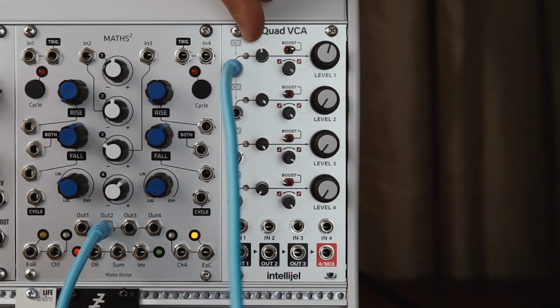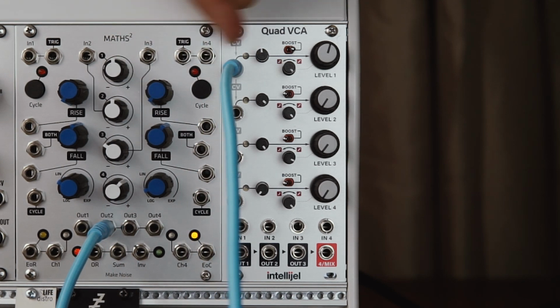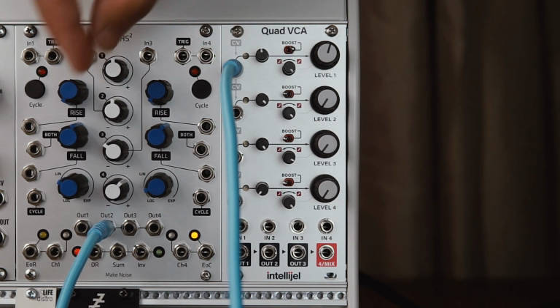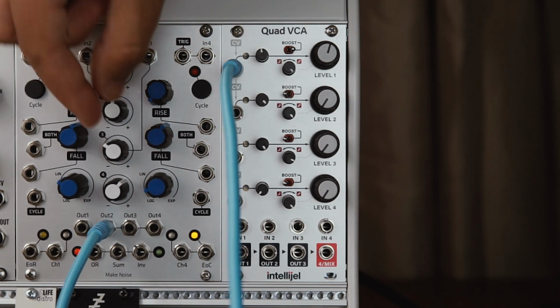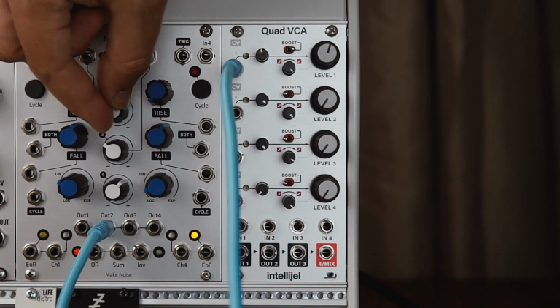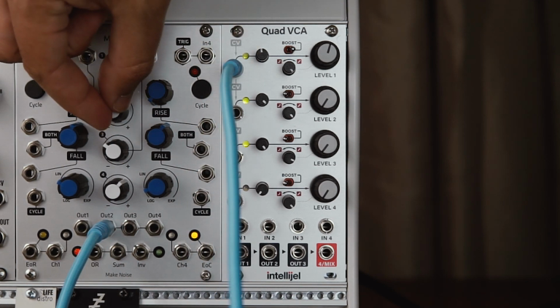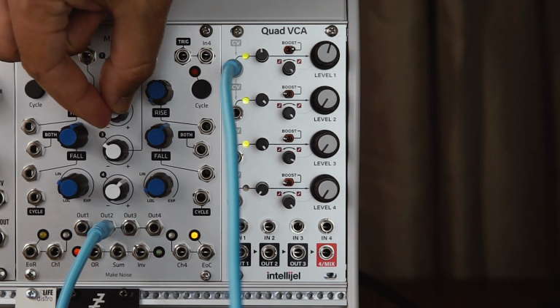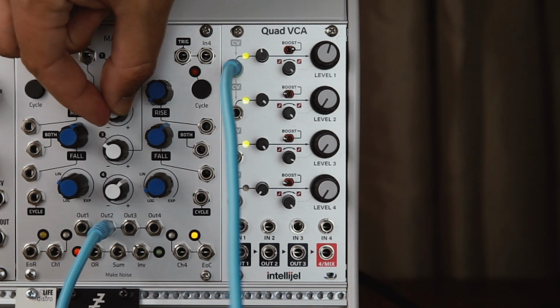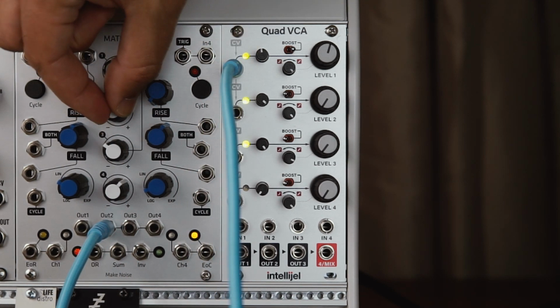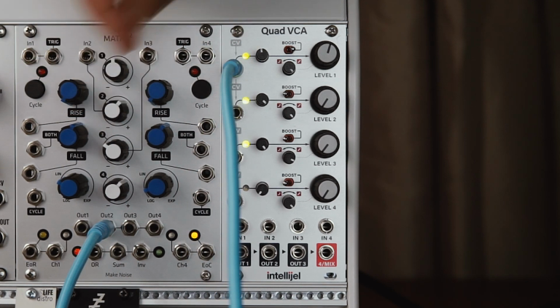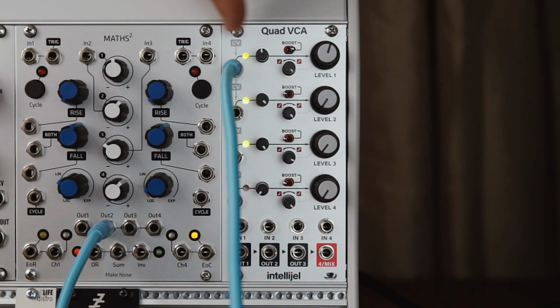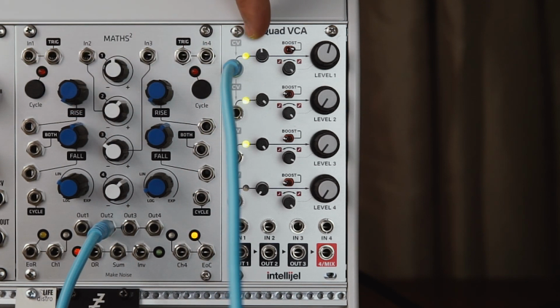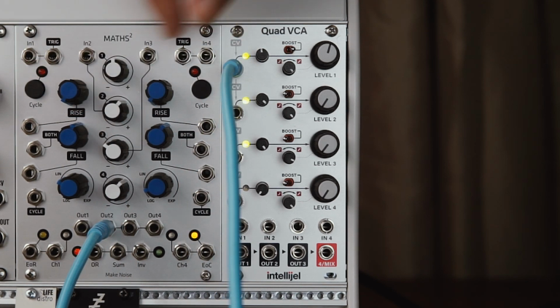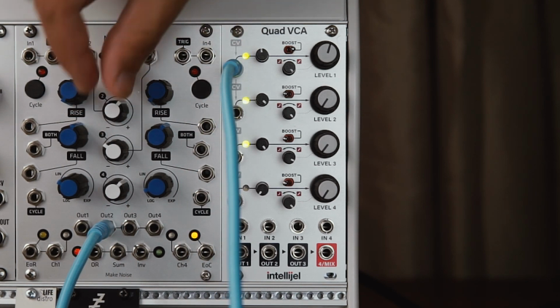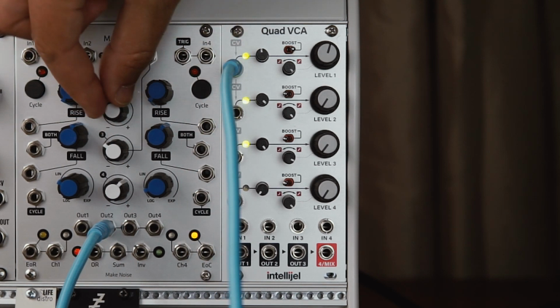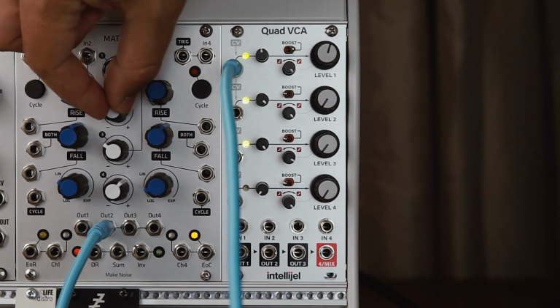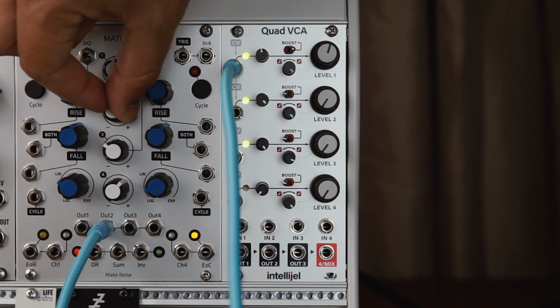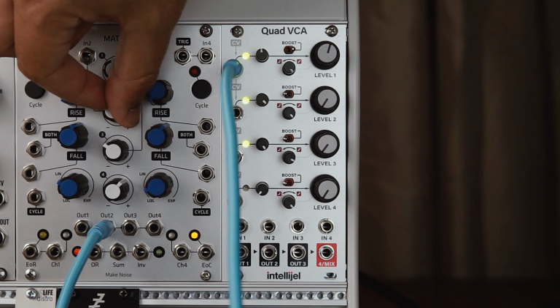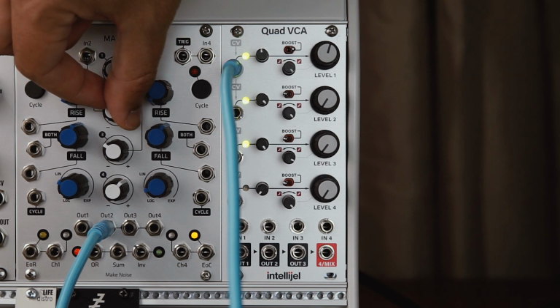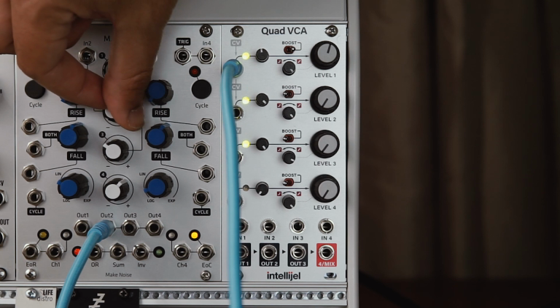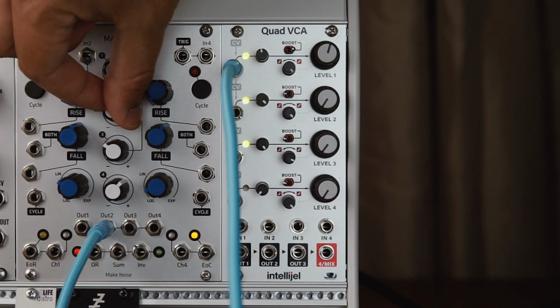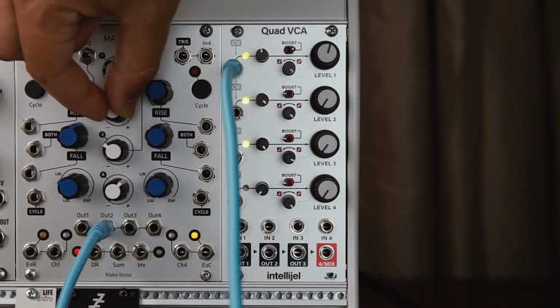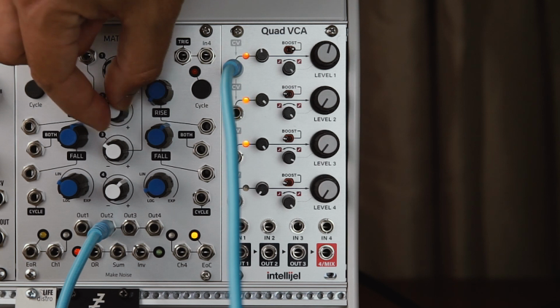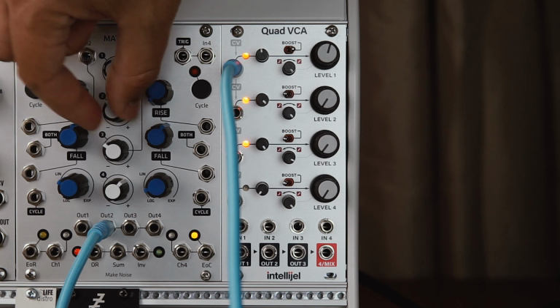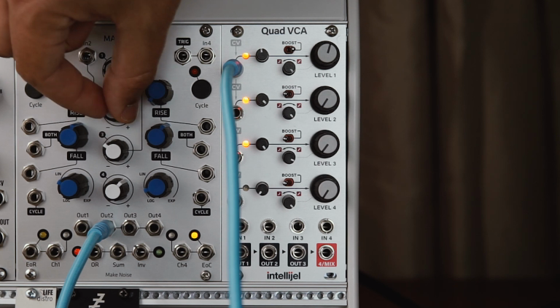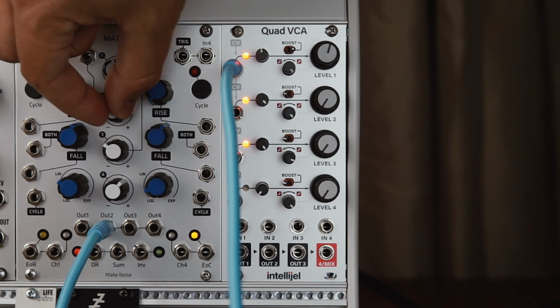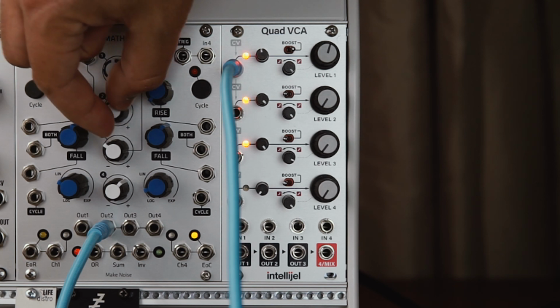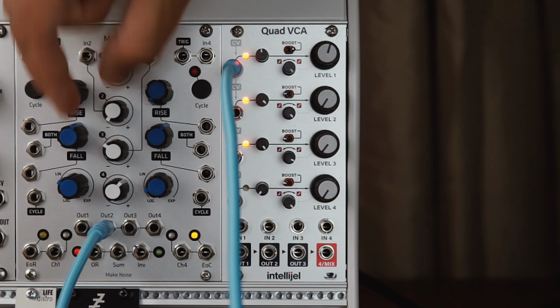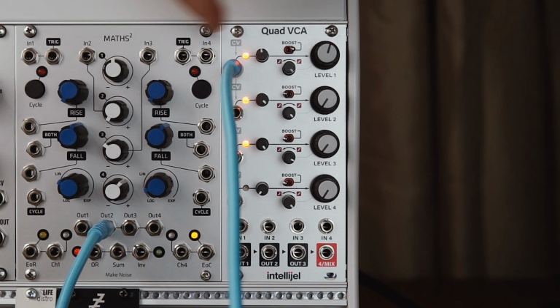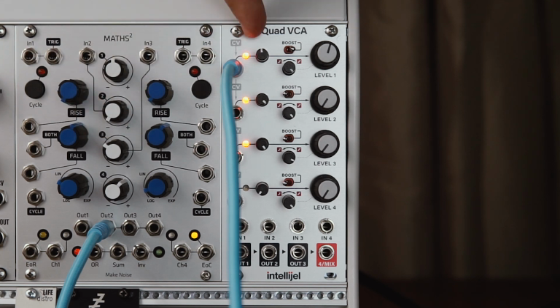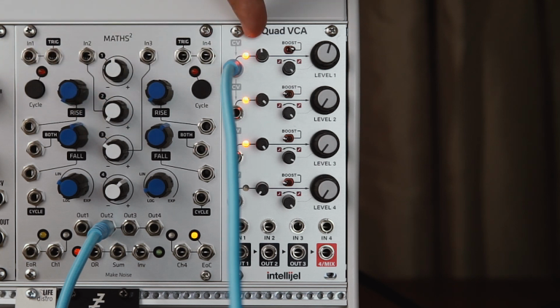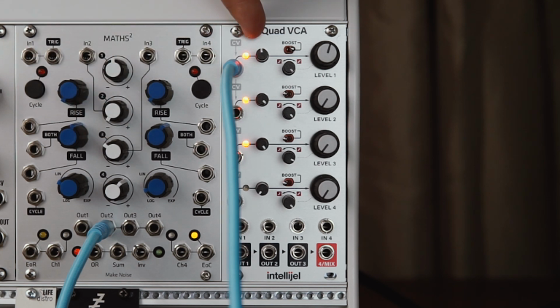Another nice touch here are the LEDs. With a positive input they go green, and with a negative input they glow red.